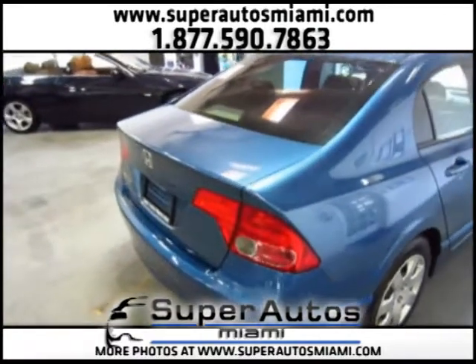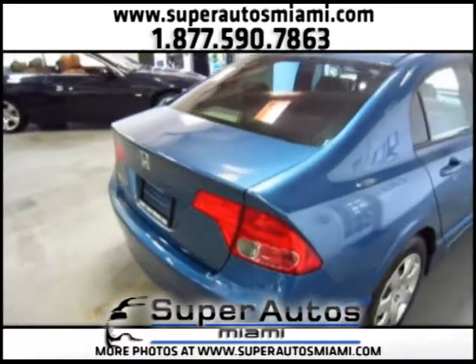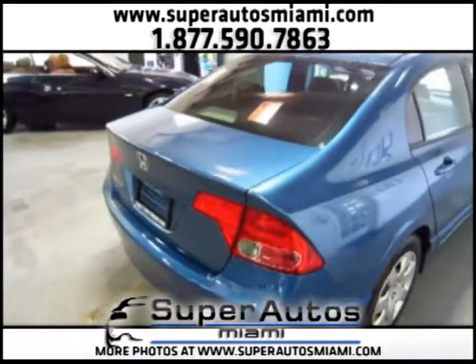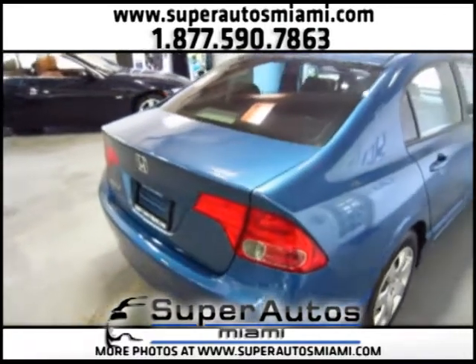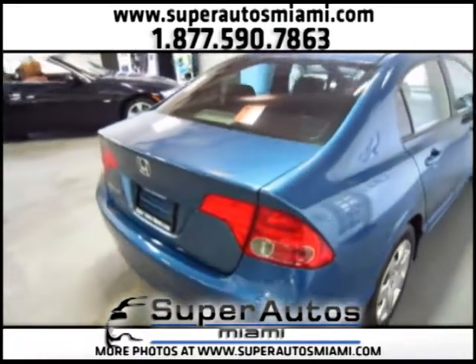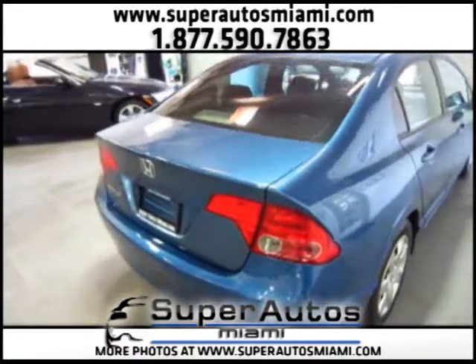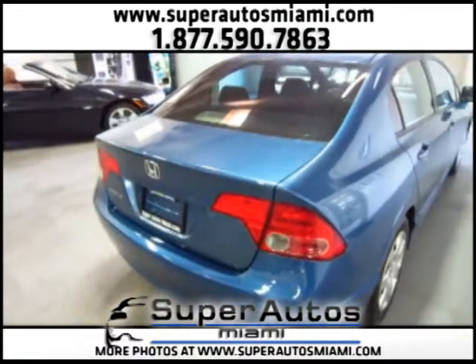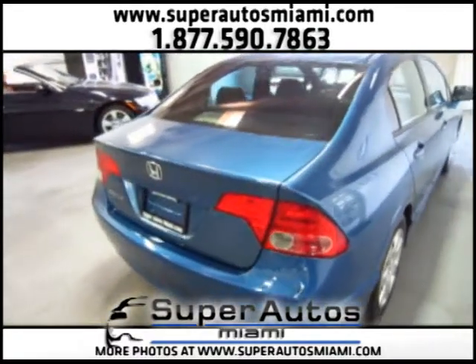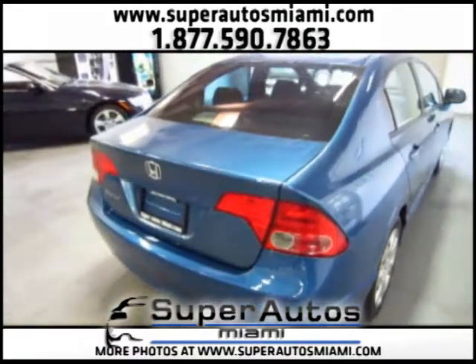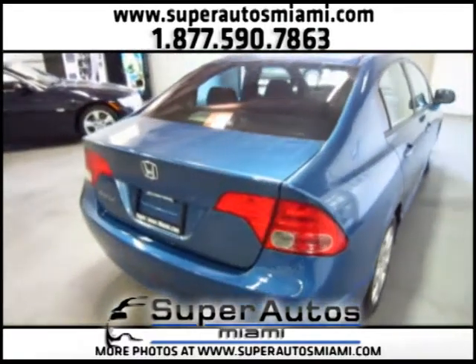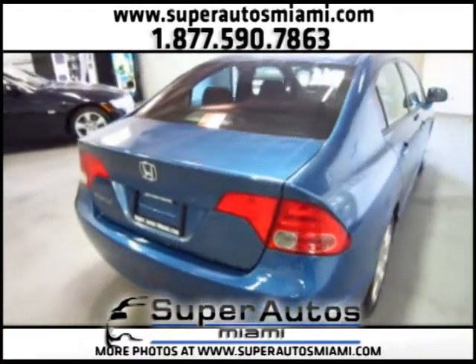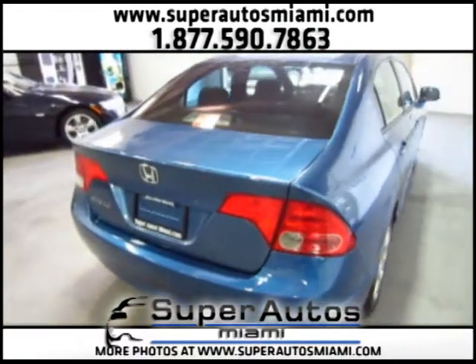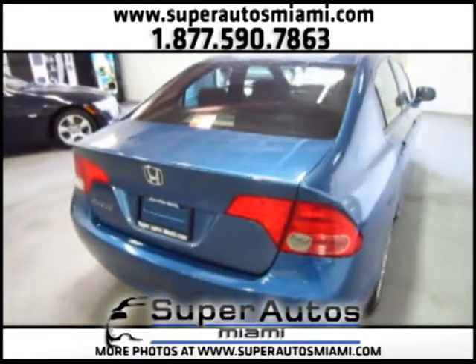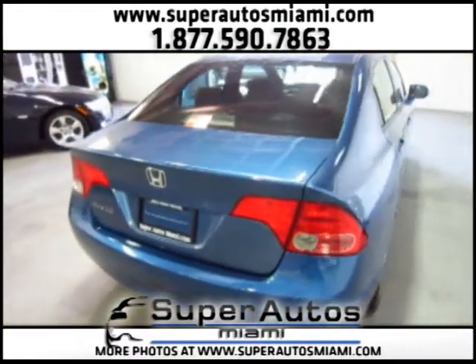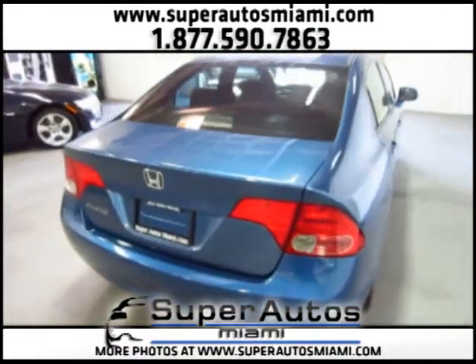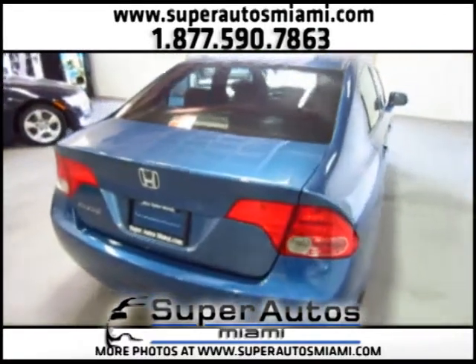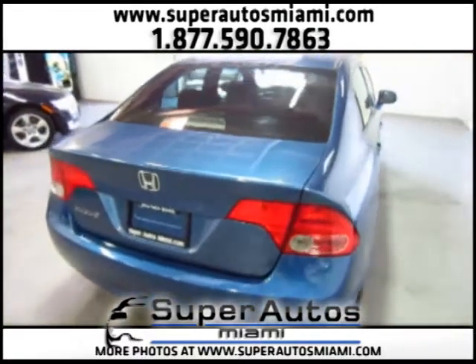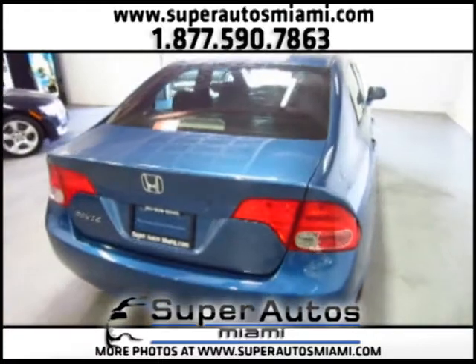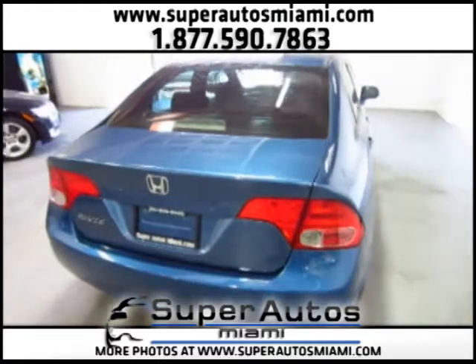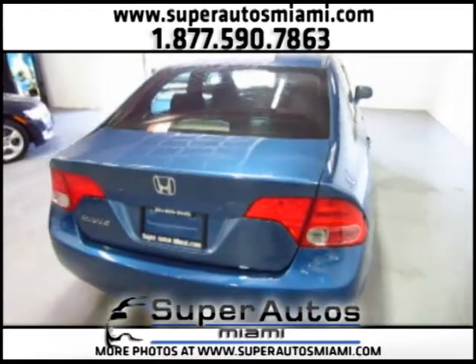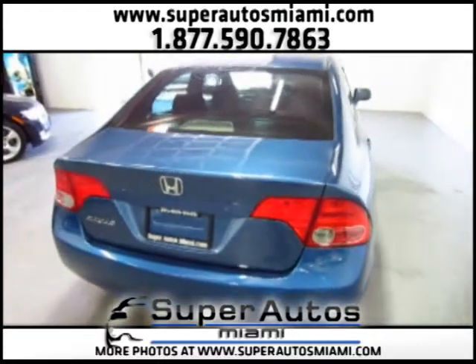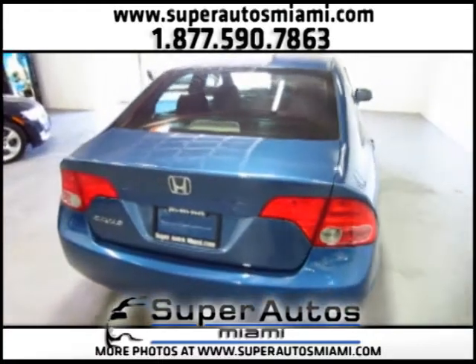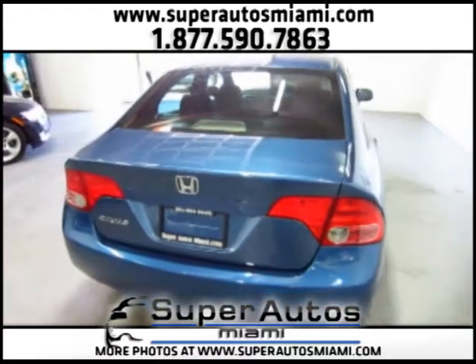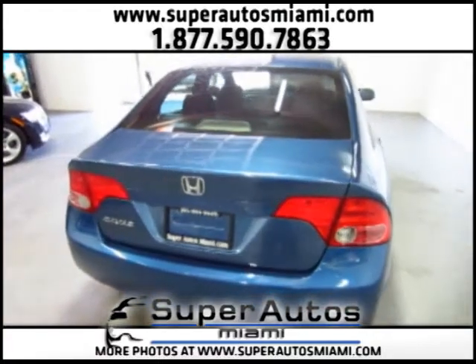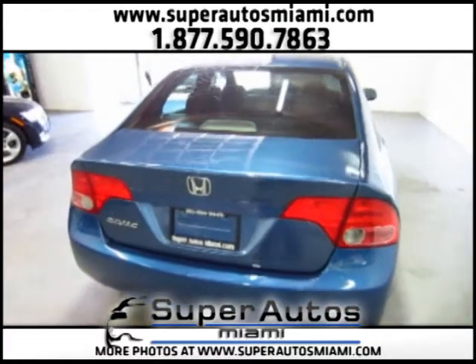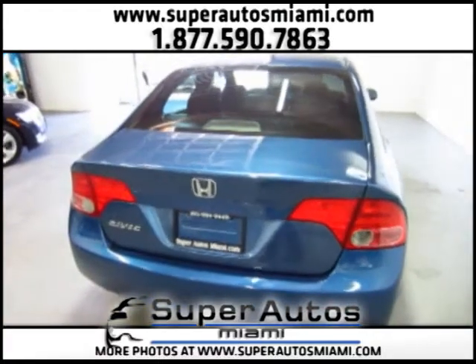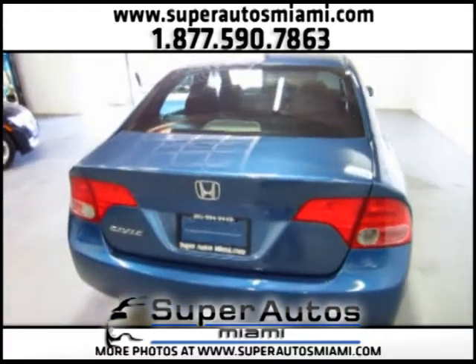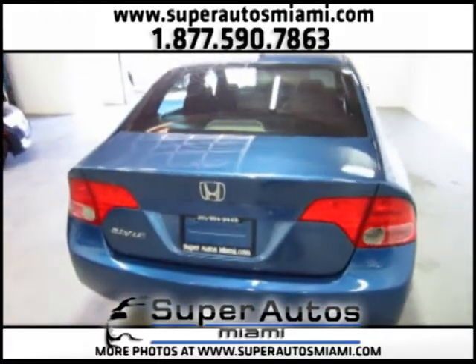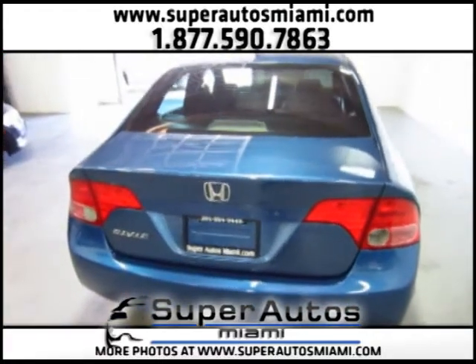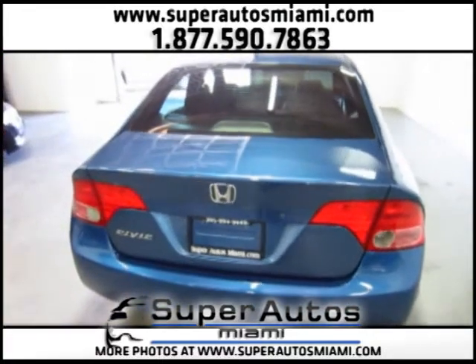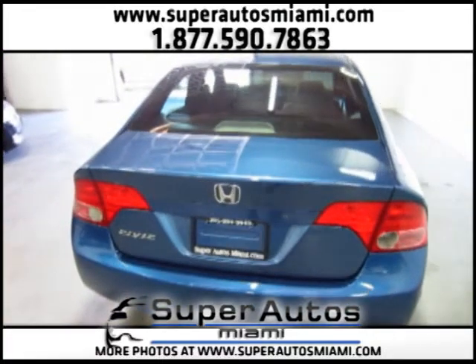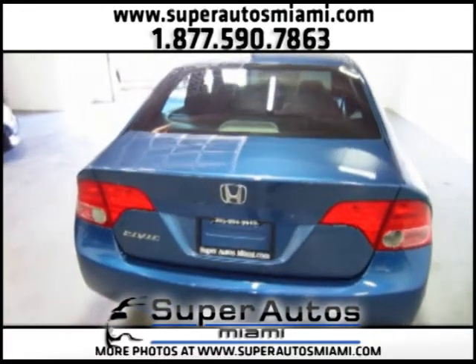This is the LX version. It has power locks, power windows, and power rearview mirrors.